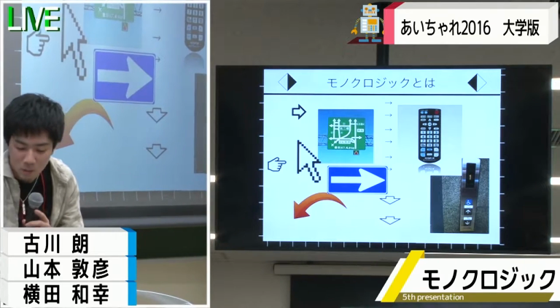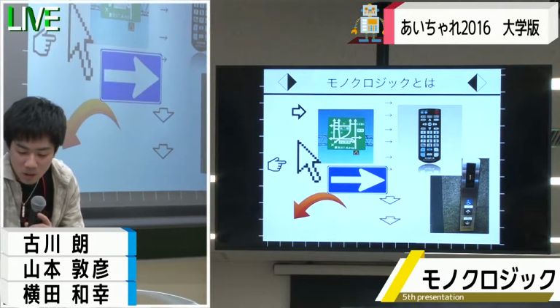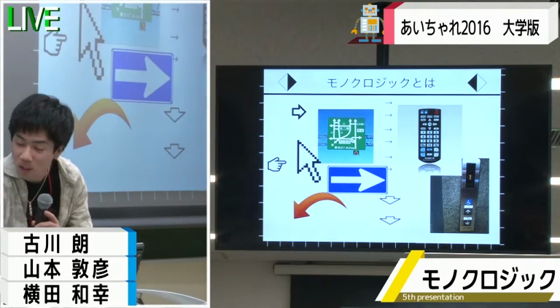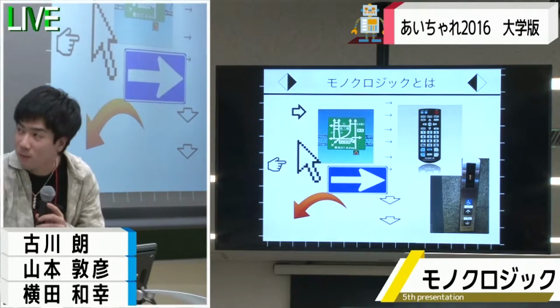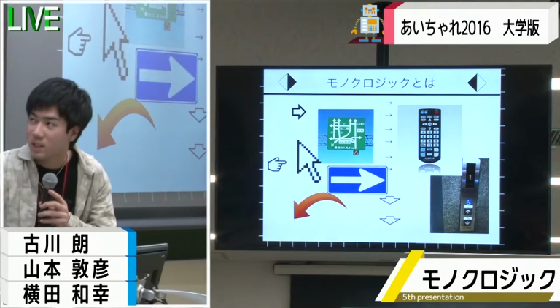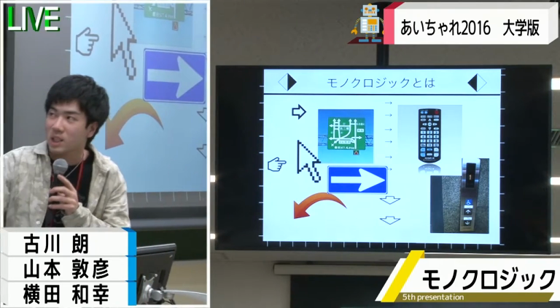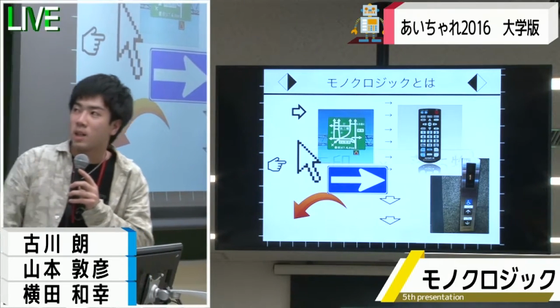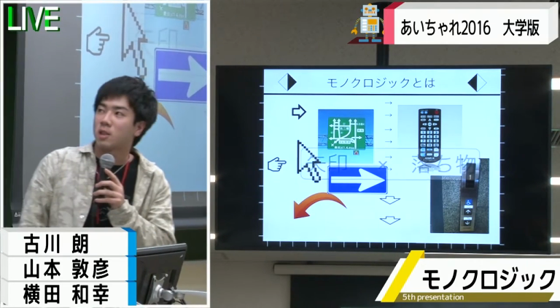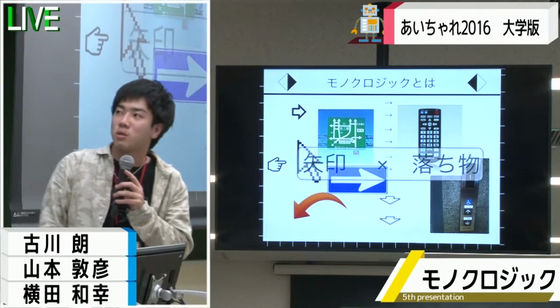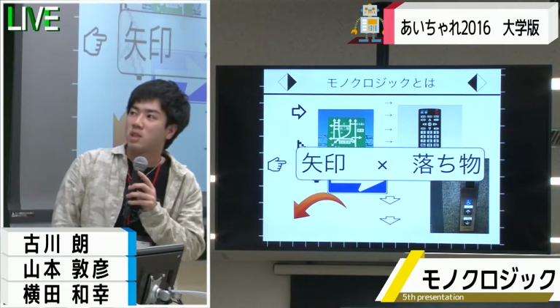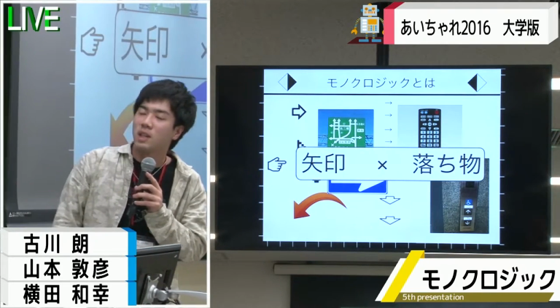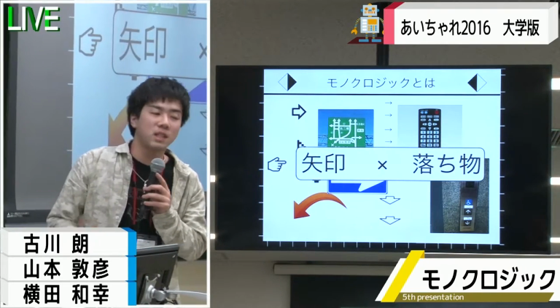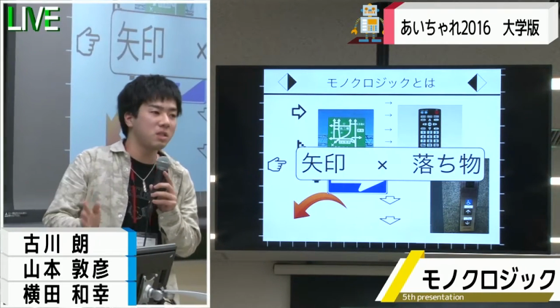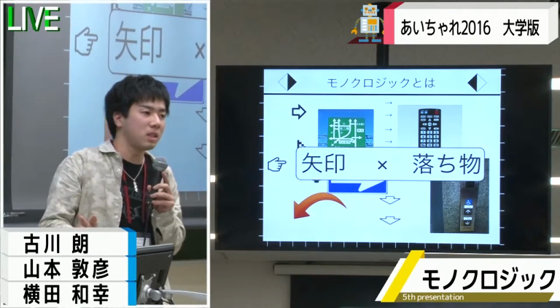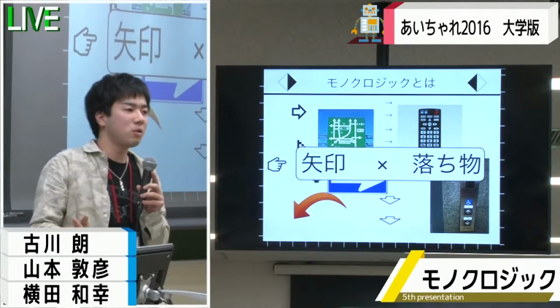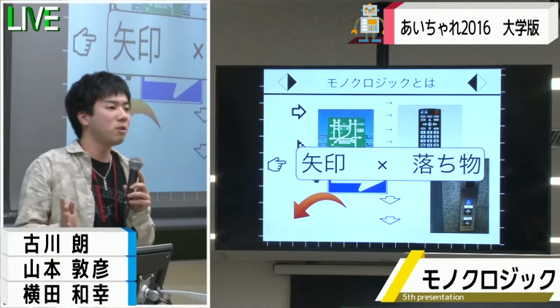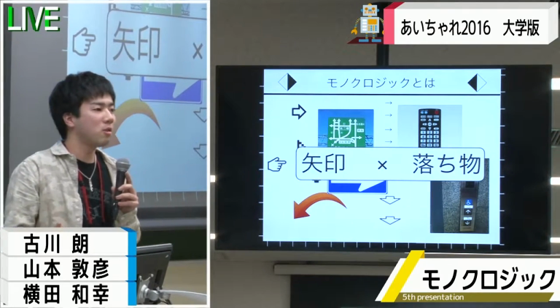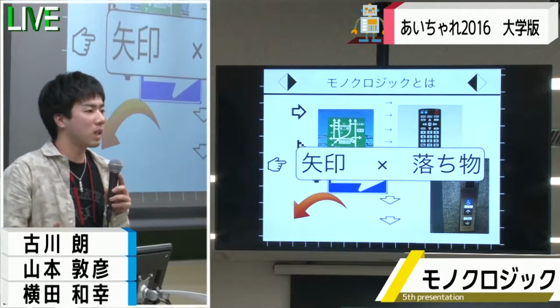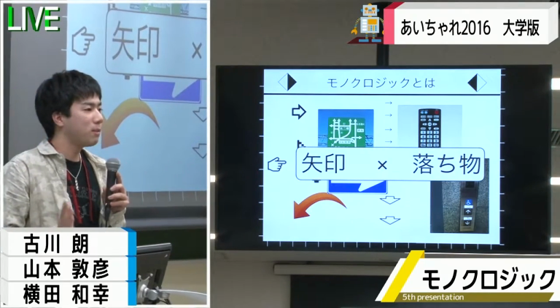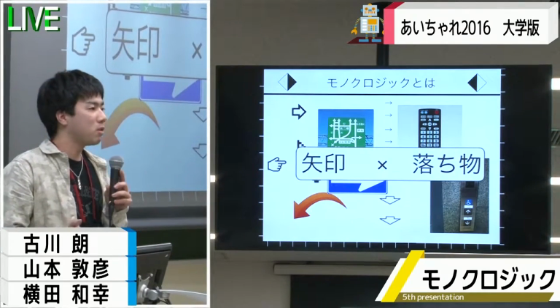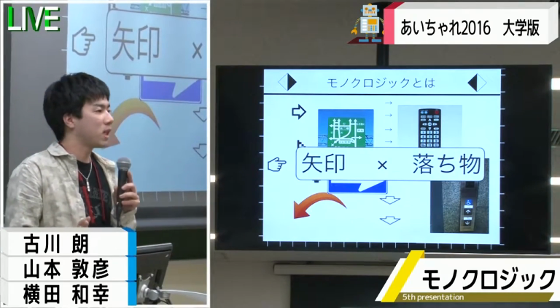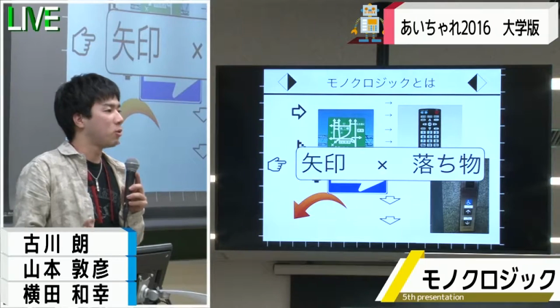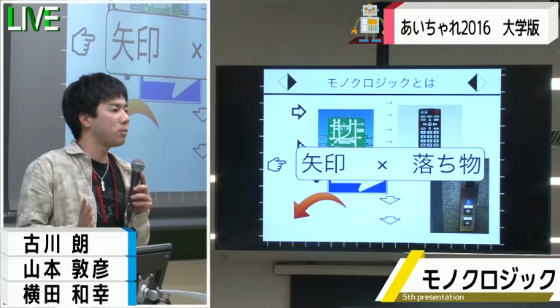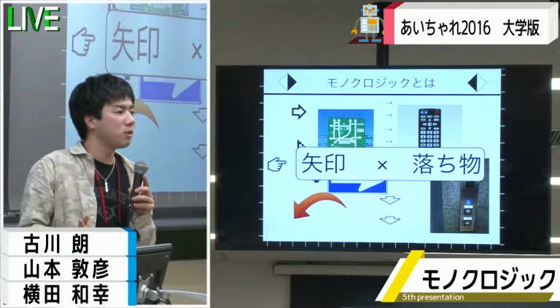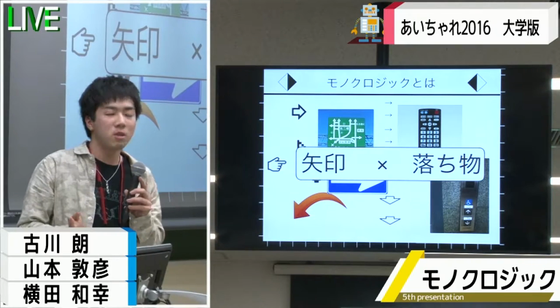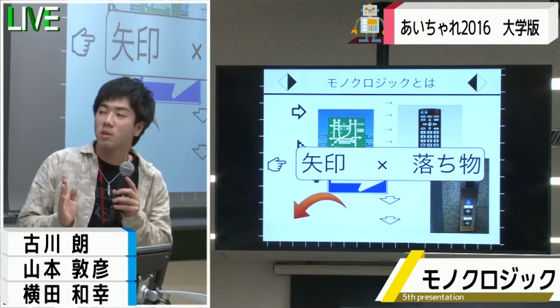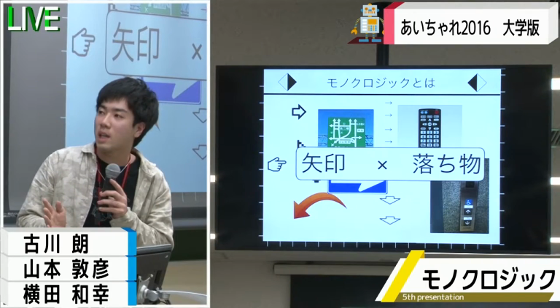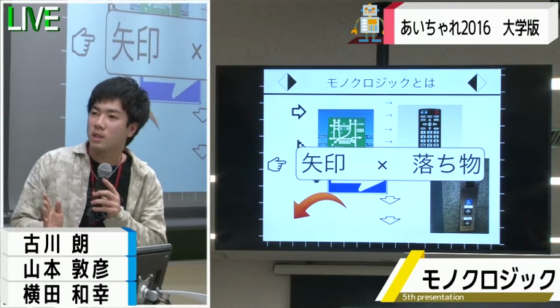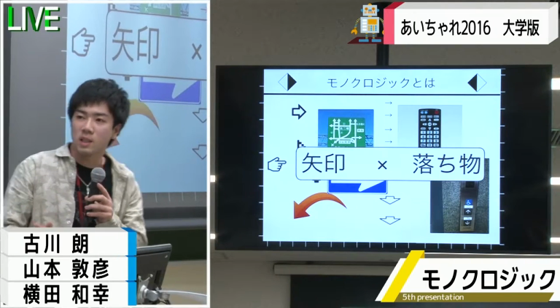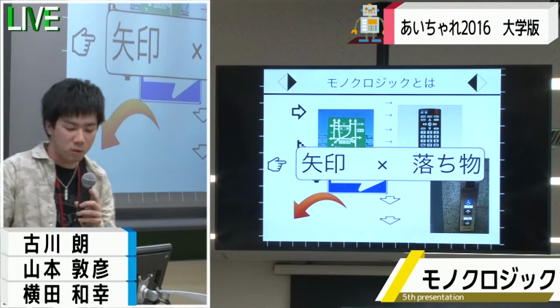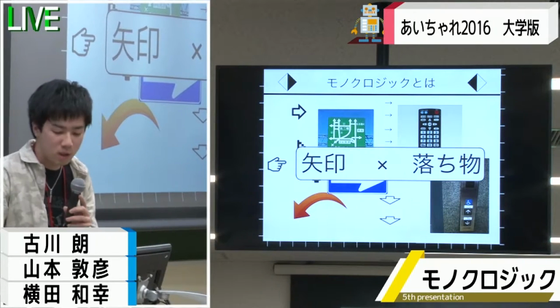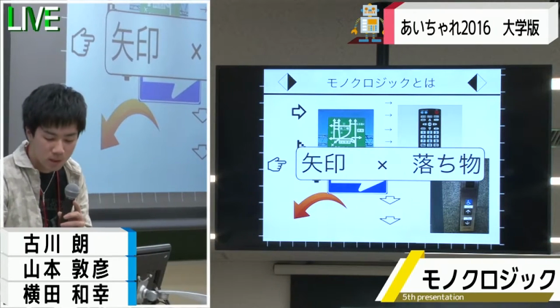私たちの身の回りの生活には矢印というものがありふれていて、そこに今回私たちは着目して、矢印というものとゲーム要素である落ち物というものを掛け合わせた作品を作りました。